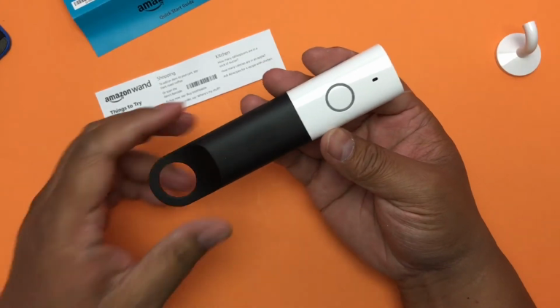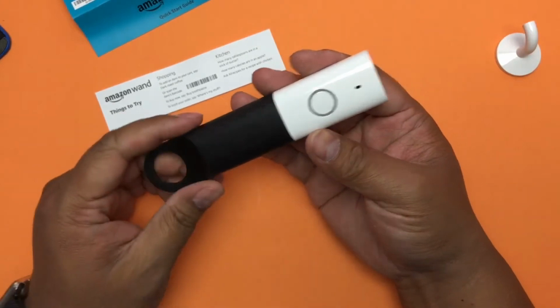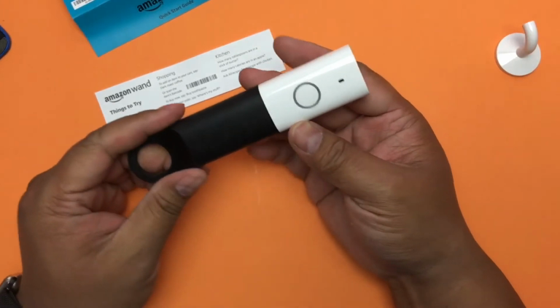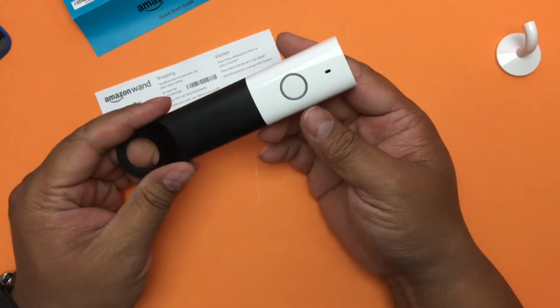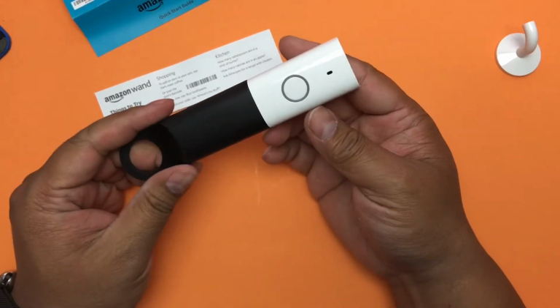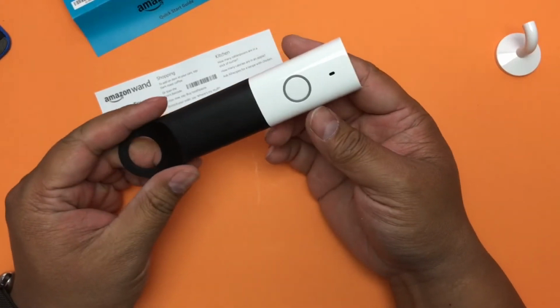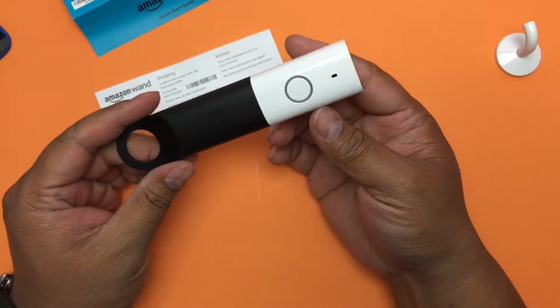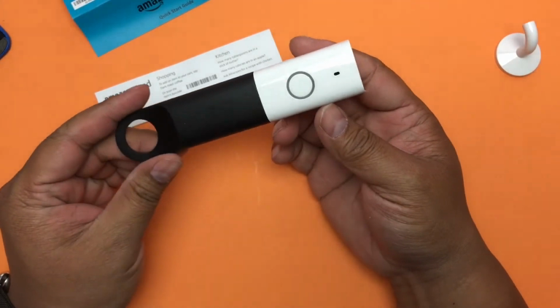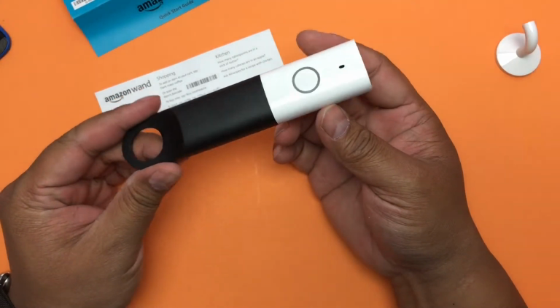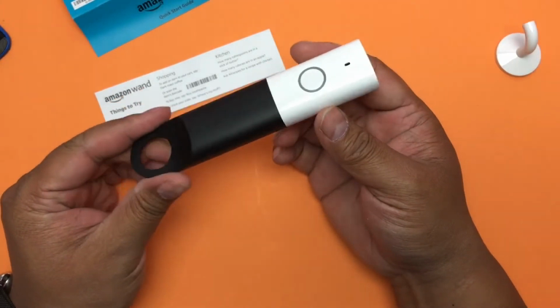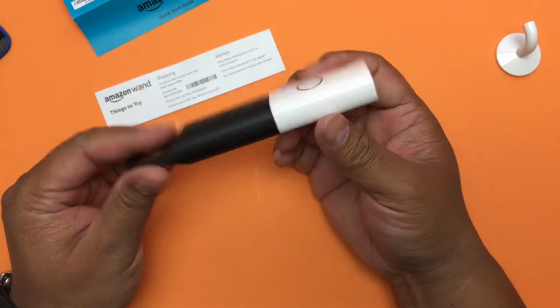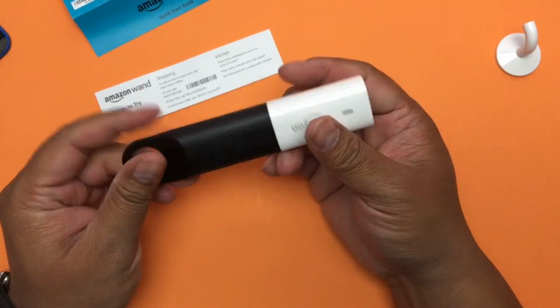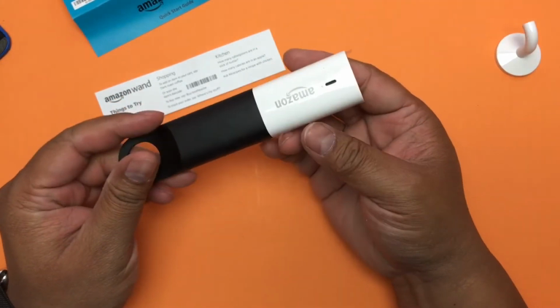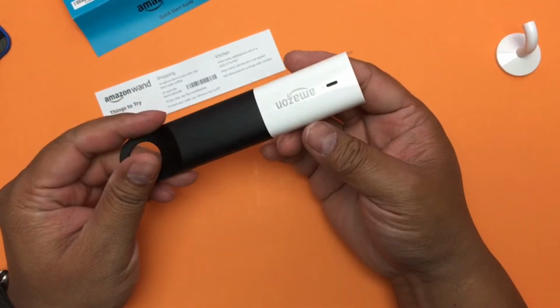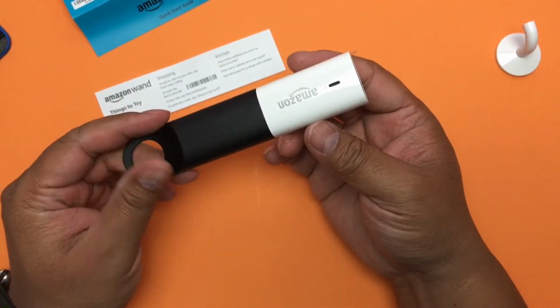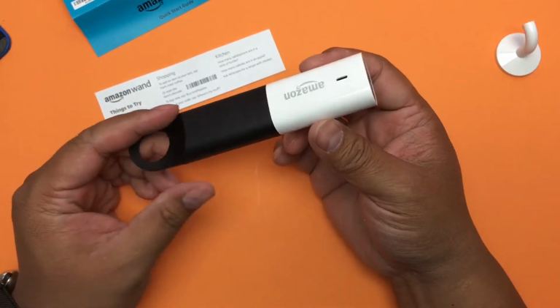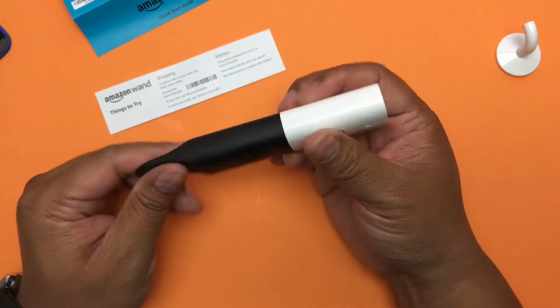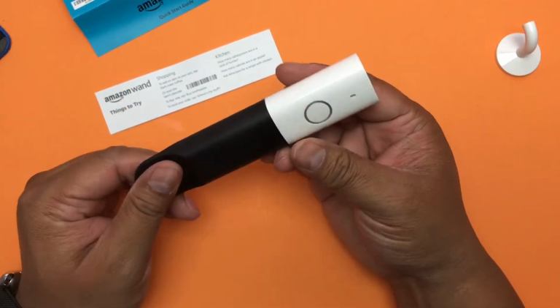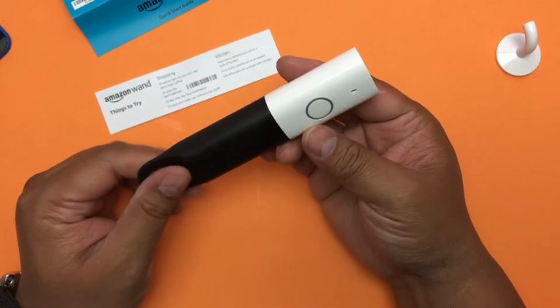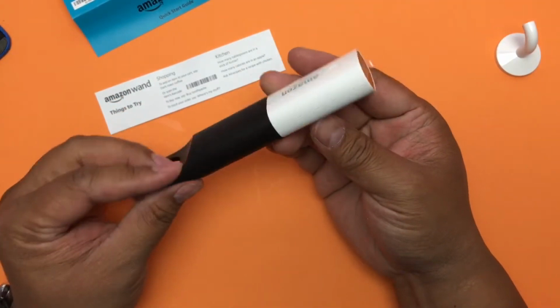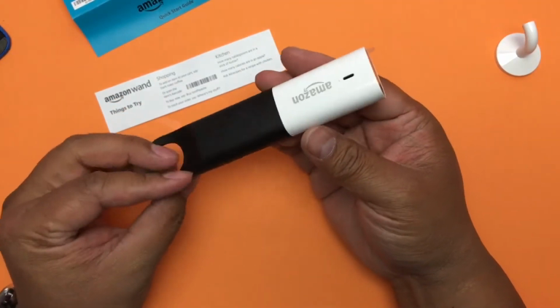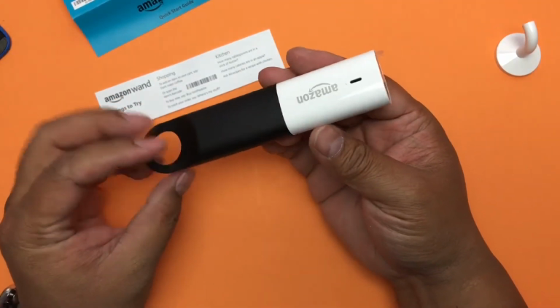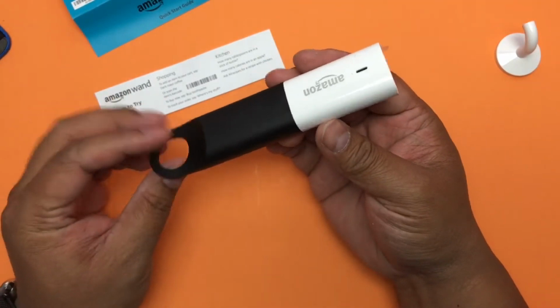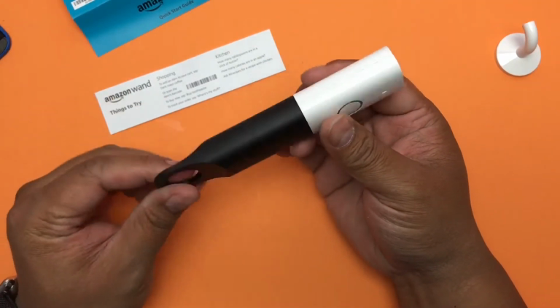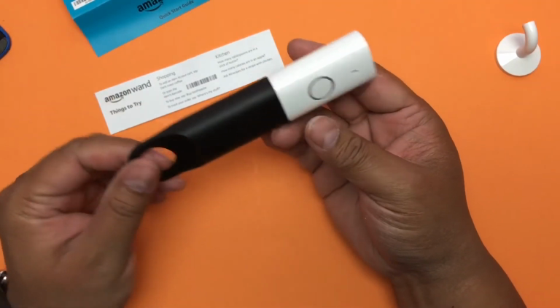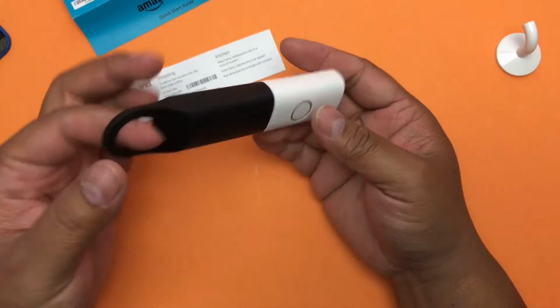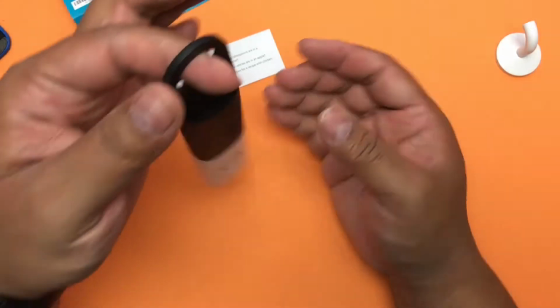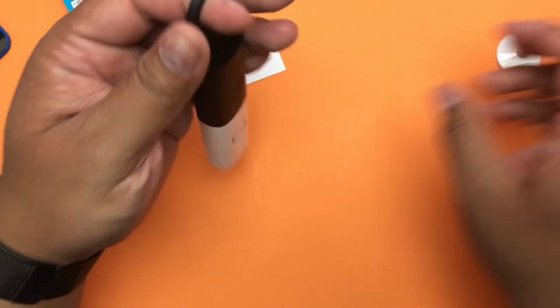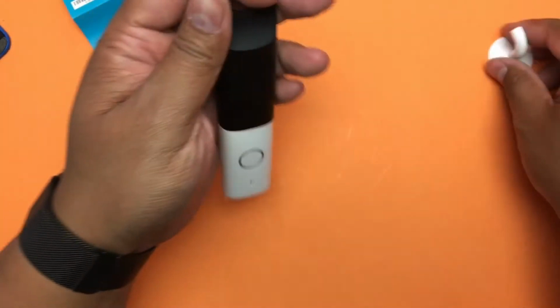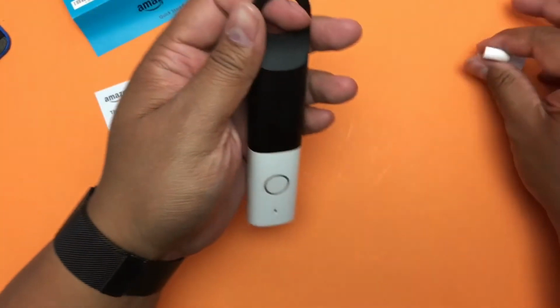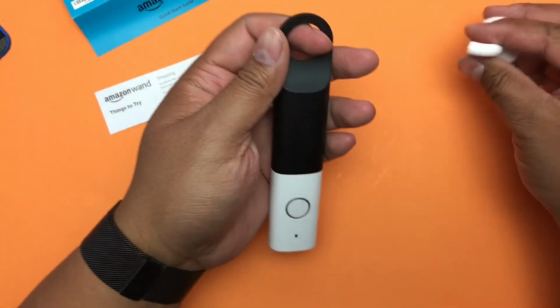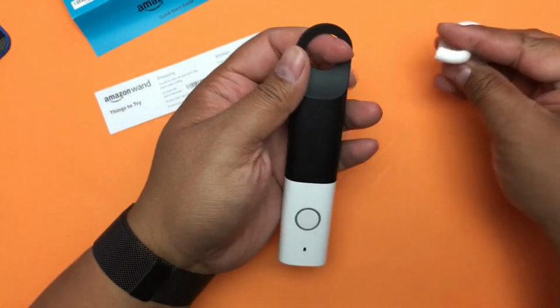Like I said, this thing was essentially free, so if anything it's a good kitchen device where you can just hang it up and quickly ask it things.